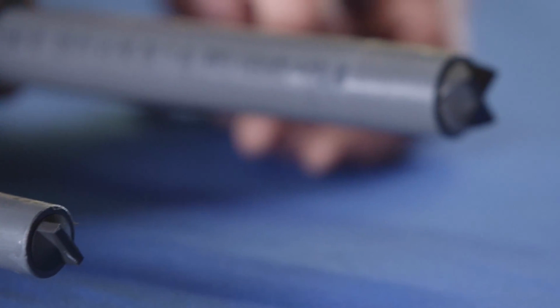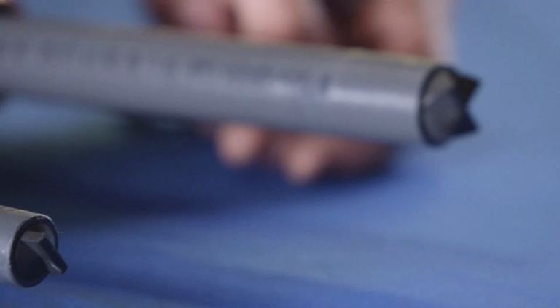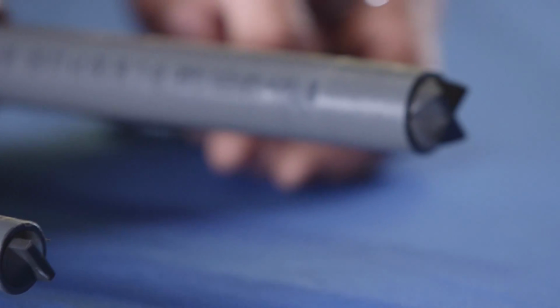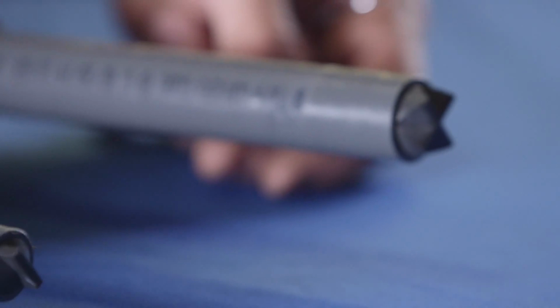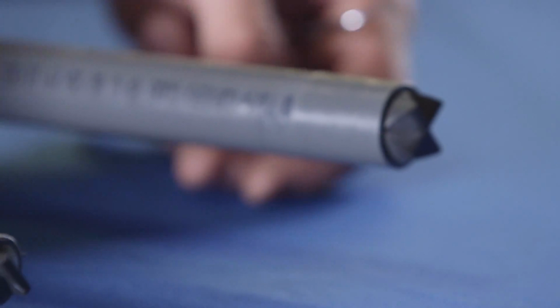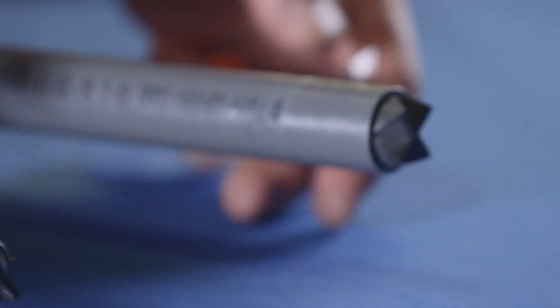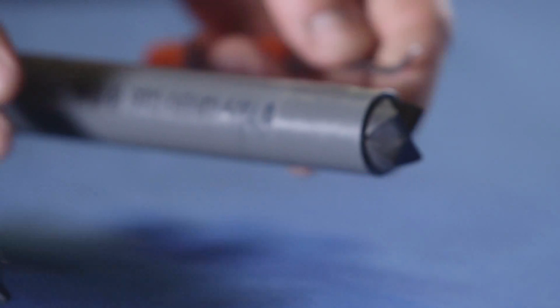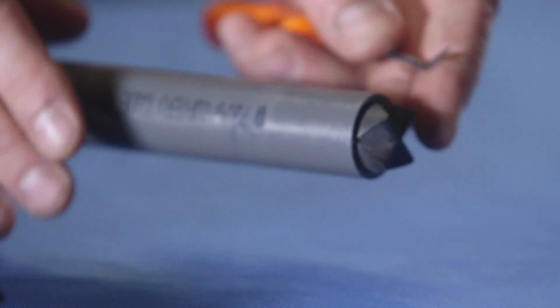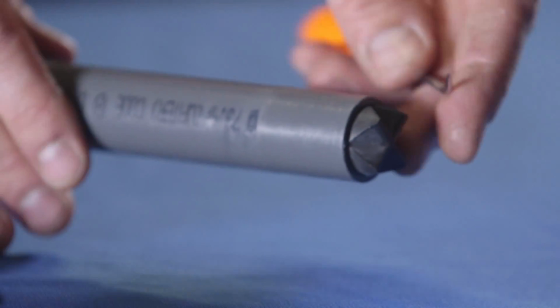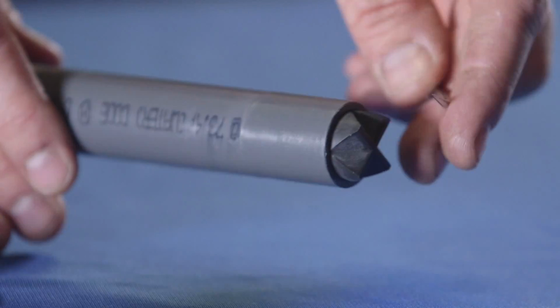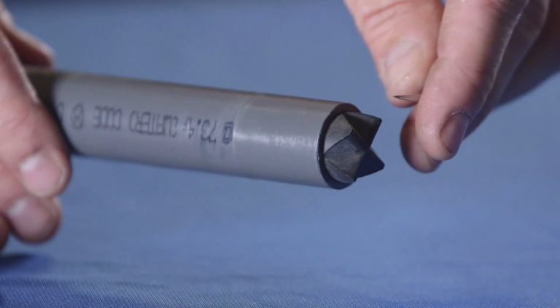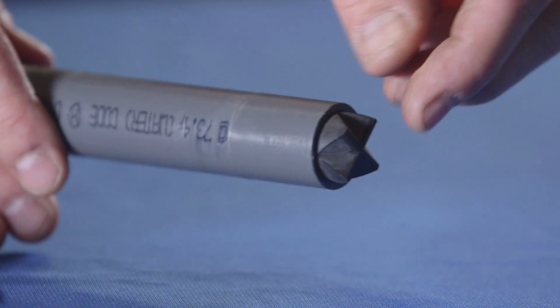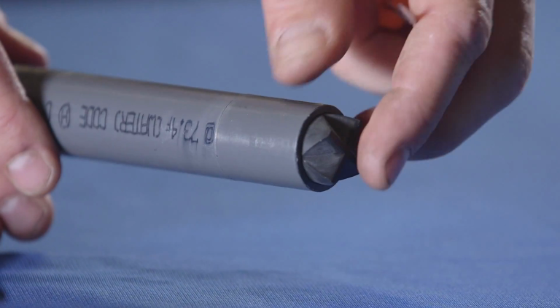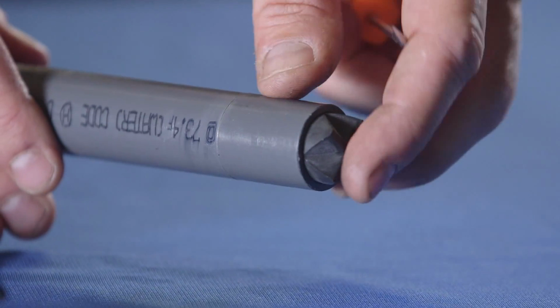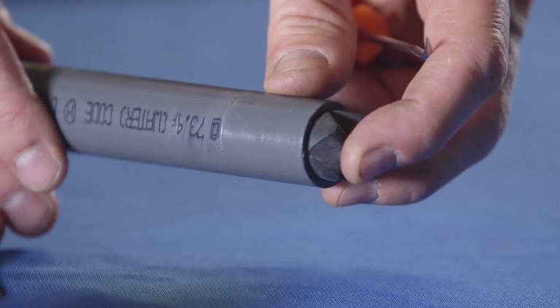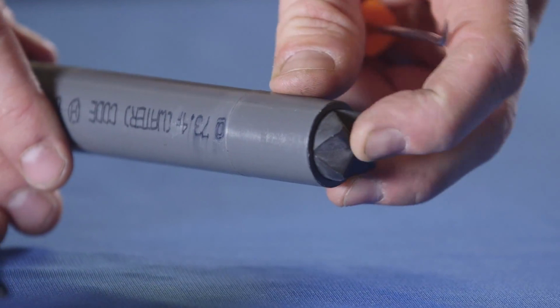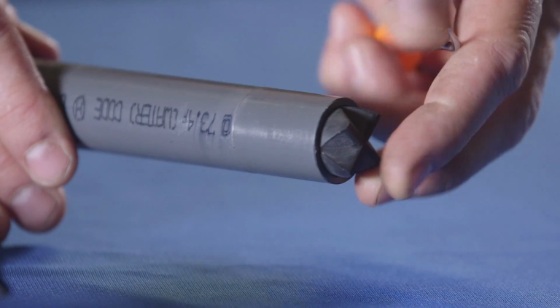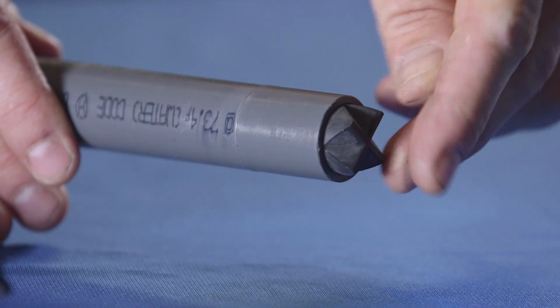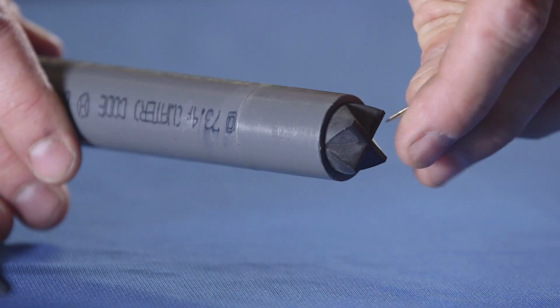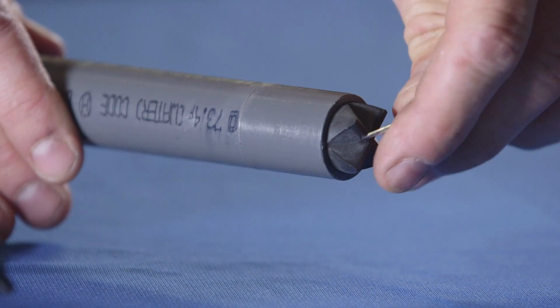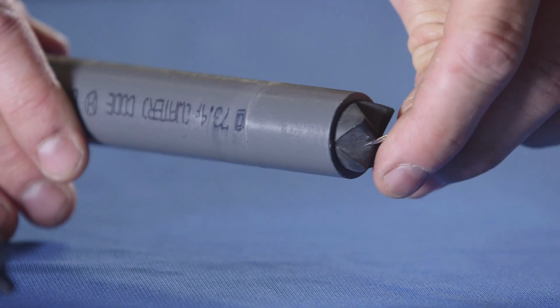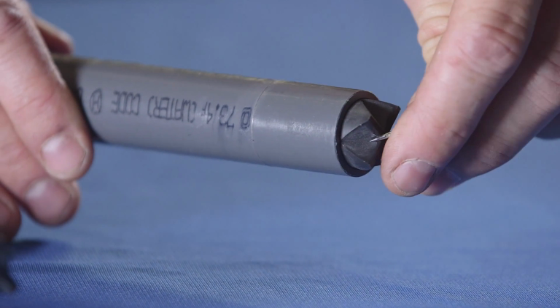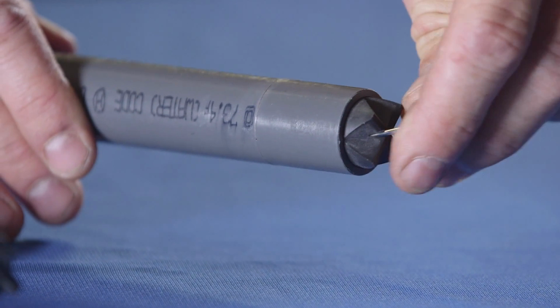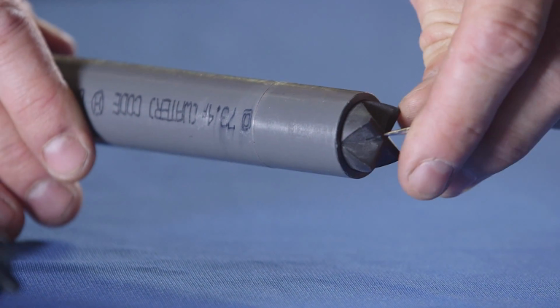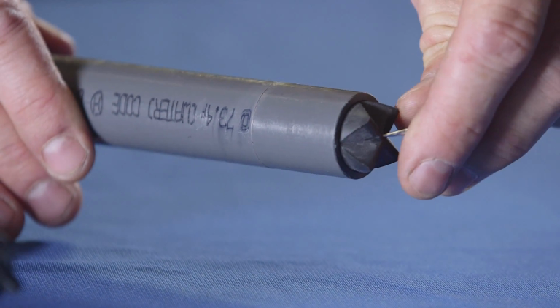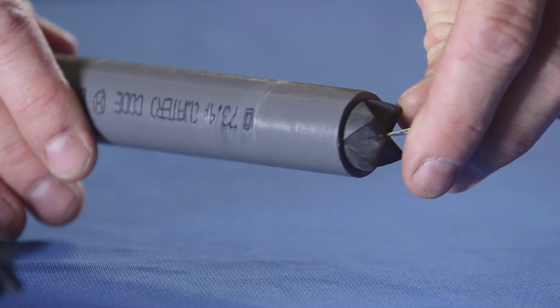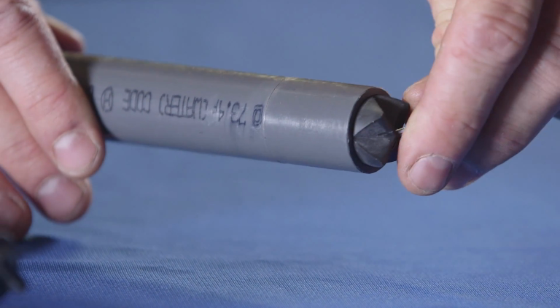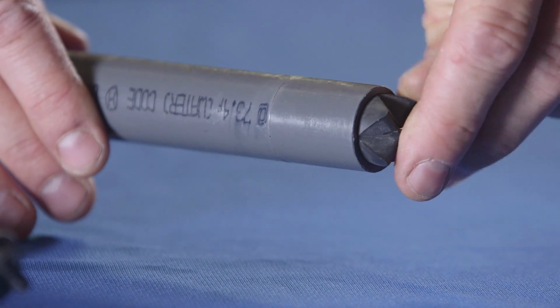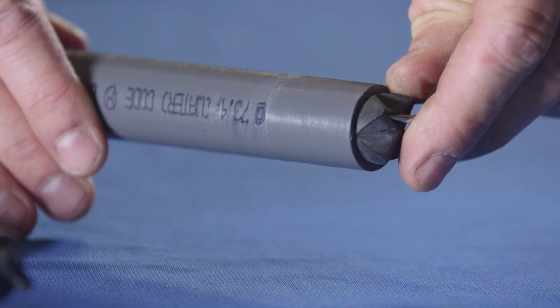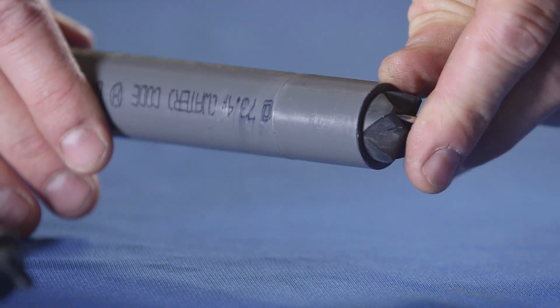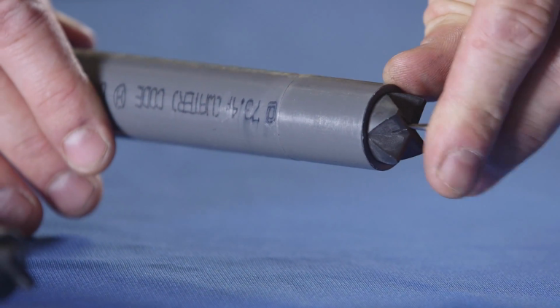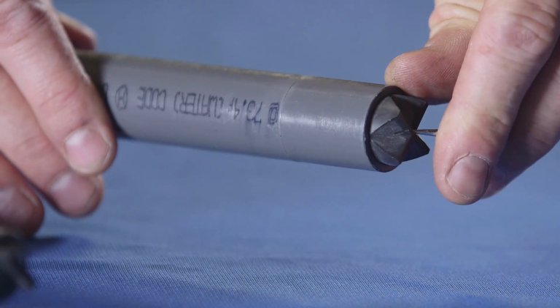If you experience tip clogging, add the Safety Seal tip to minimize maintenance on your injection quills.